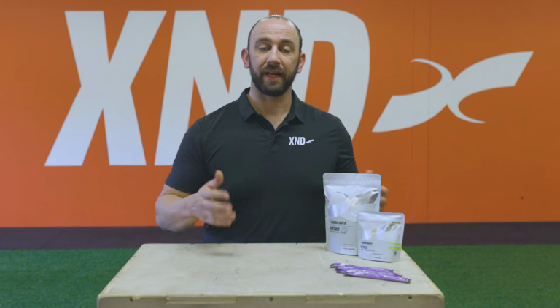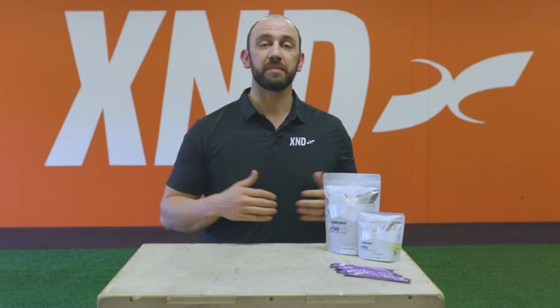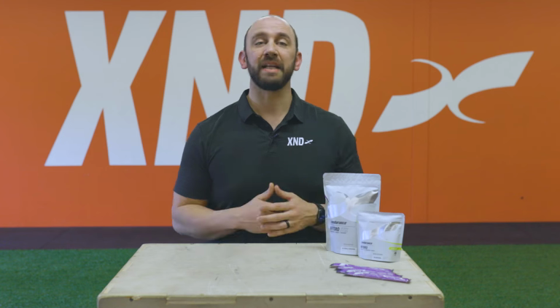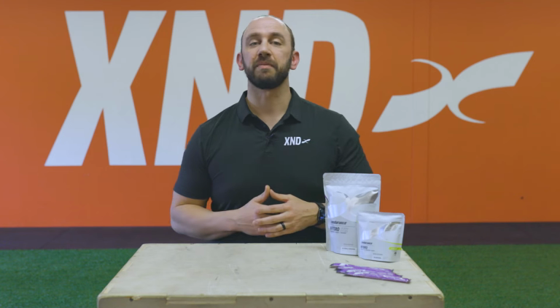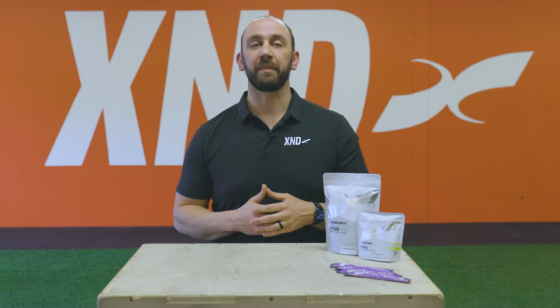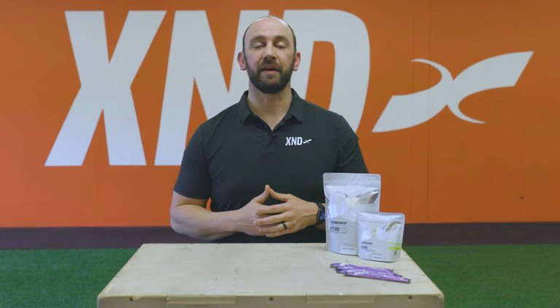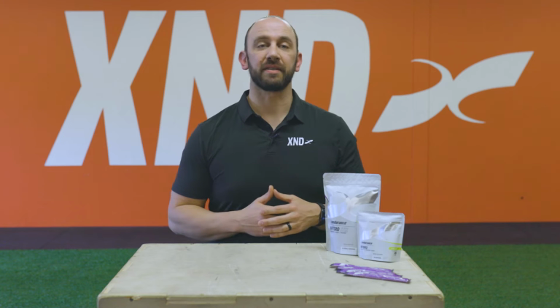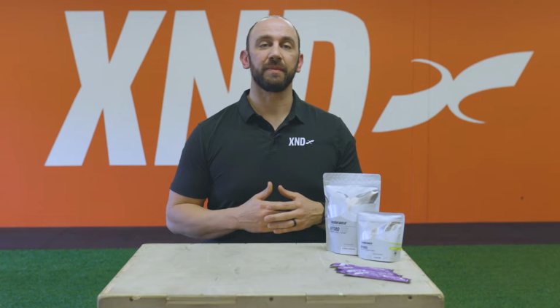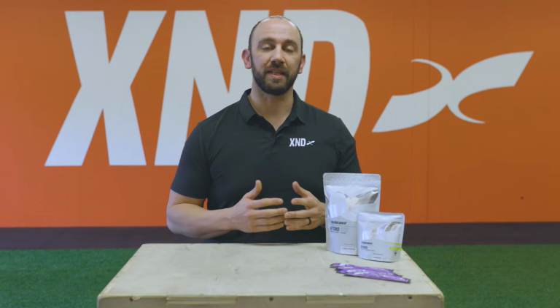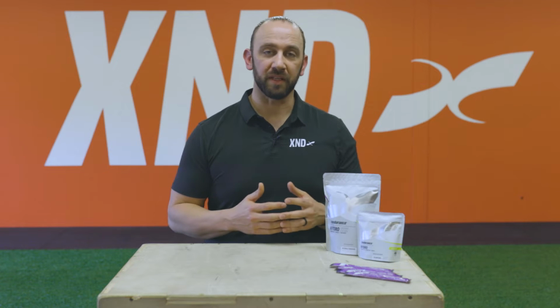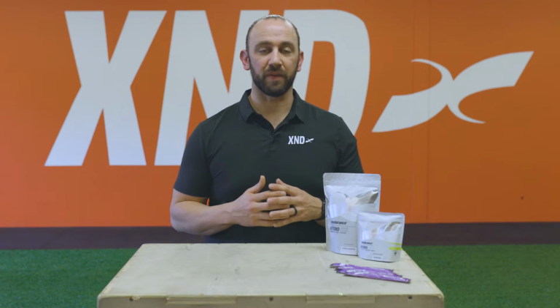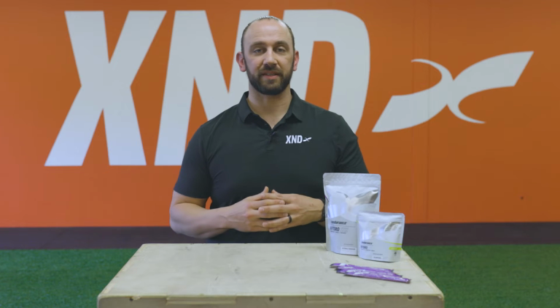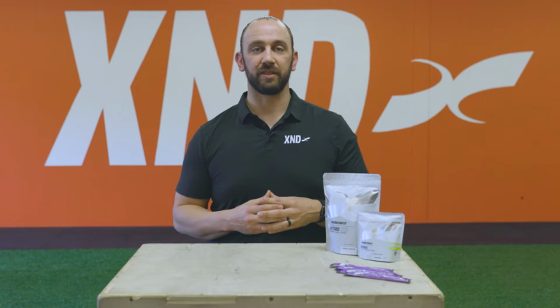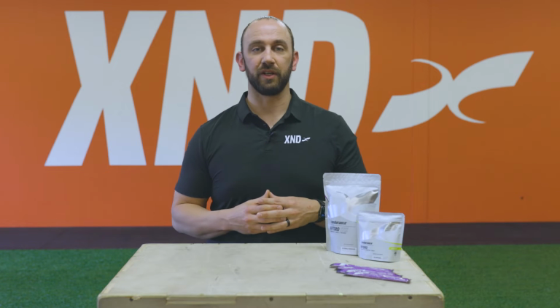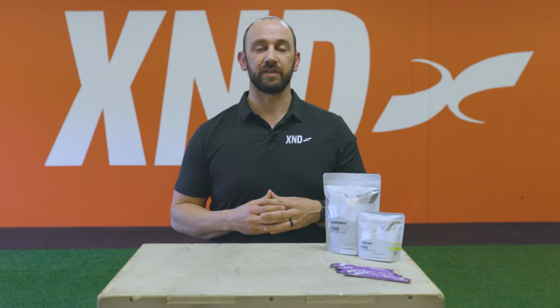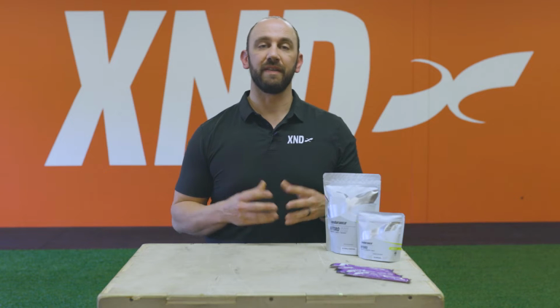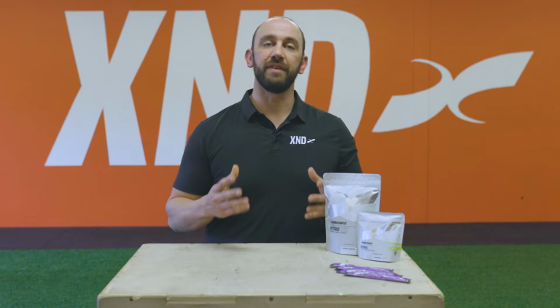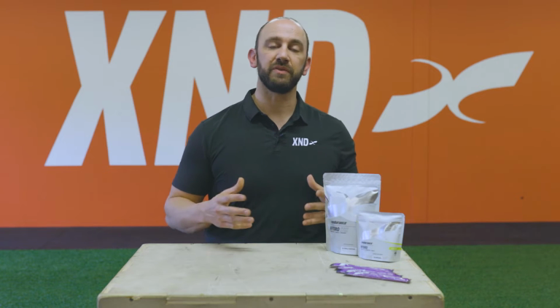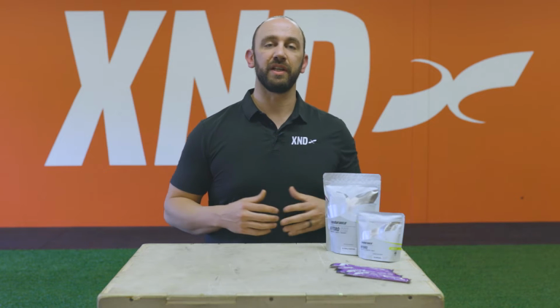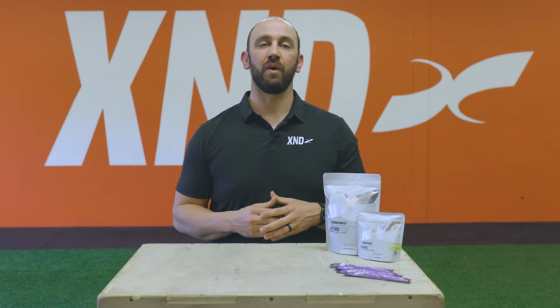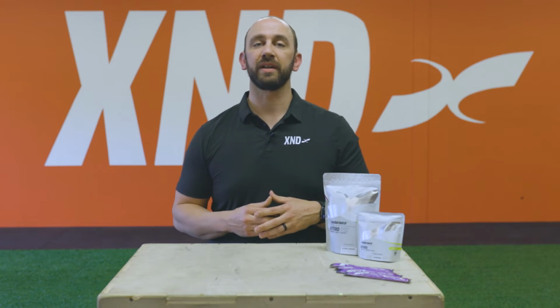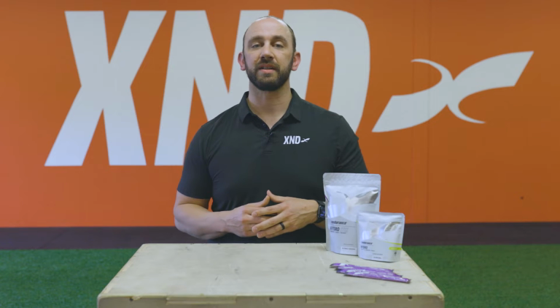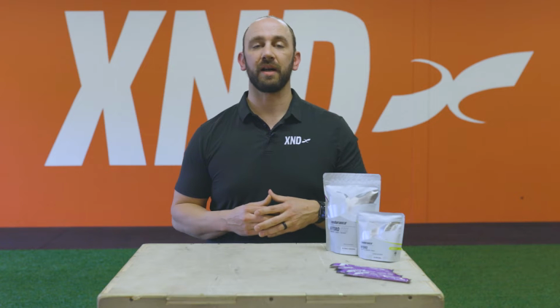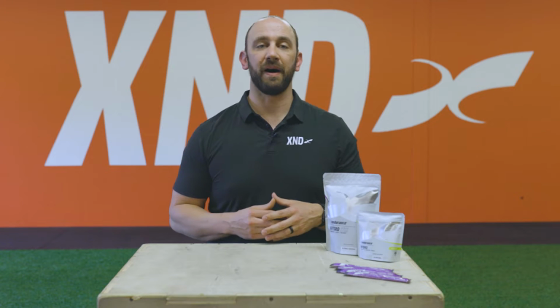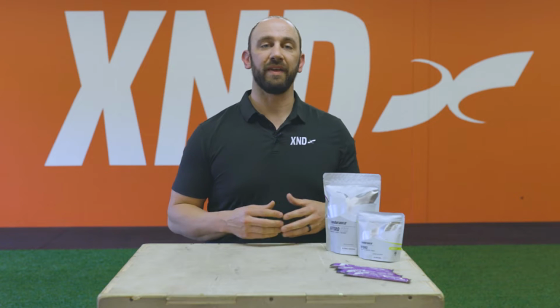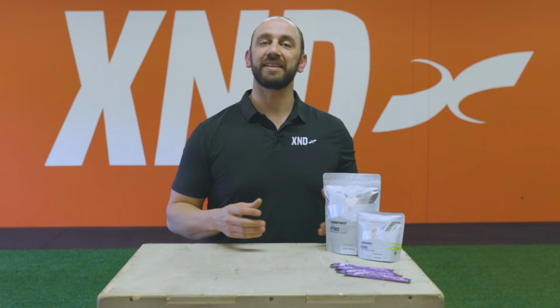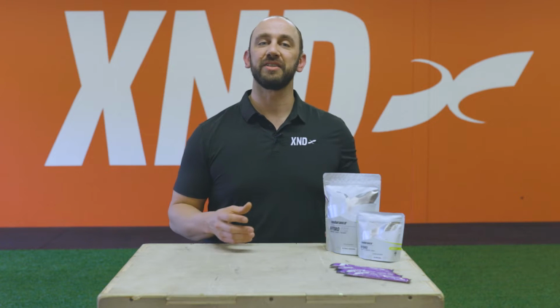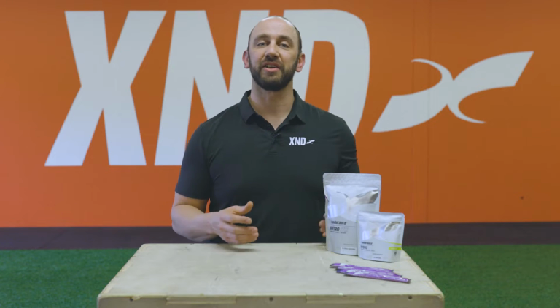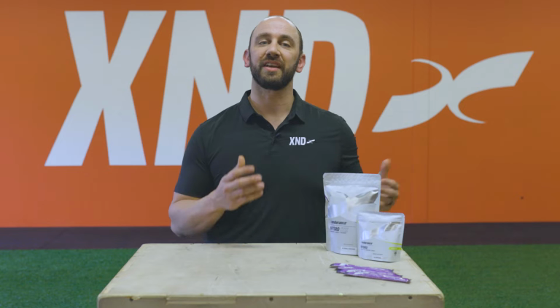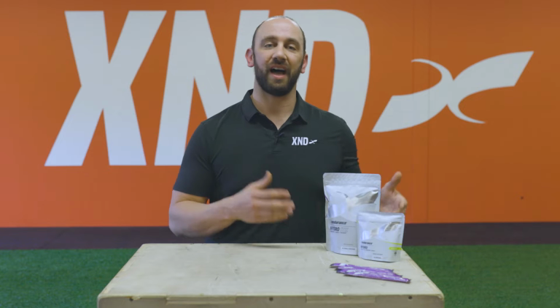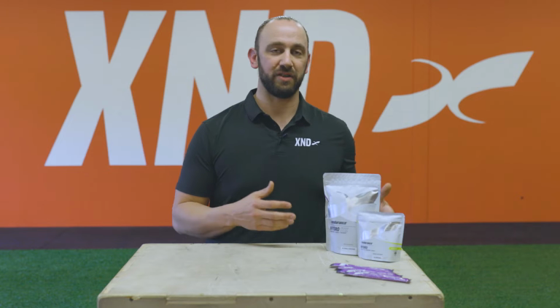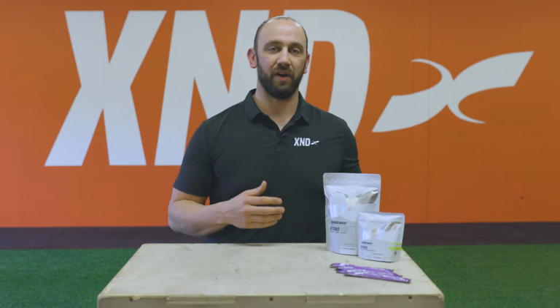Hey guys, my name is Mike Behrens and I'm a team leader with X Endurance. In this video we're going to talk about the X Endurance Hydro.